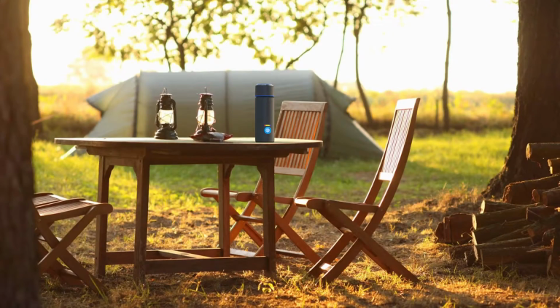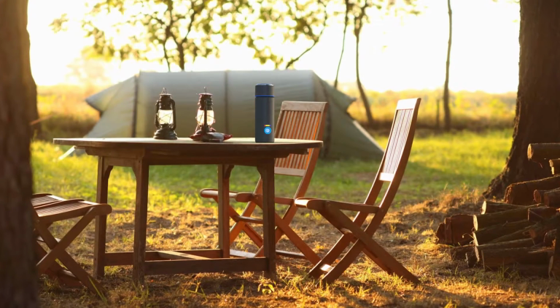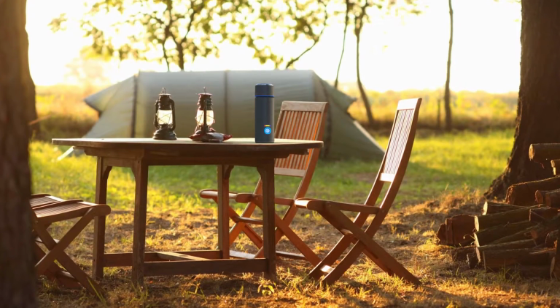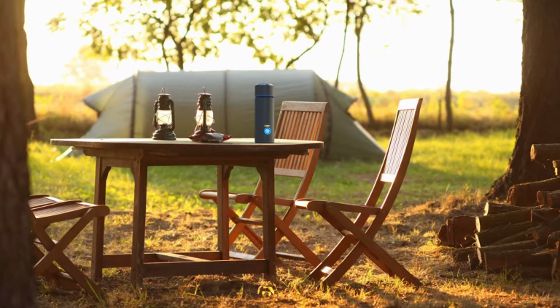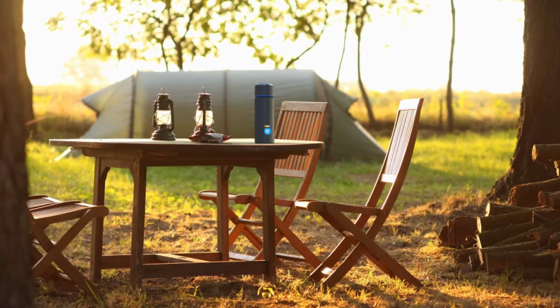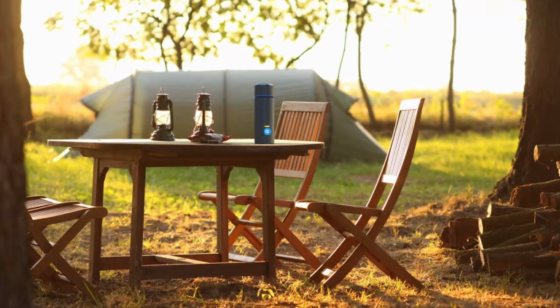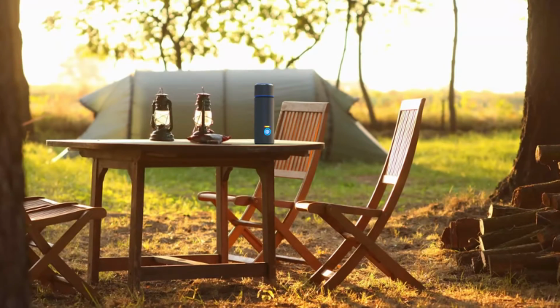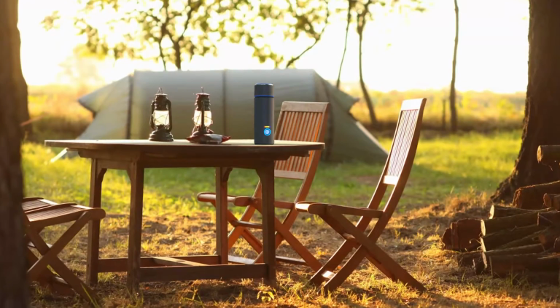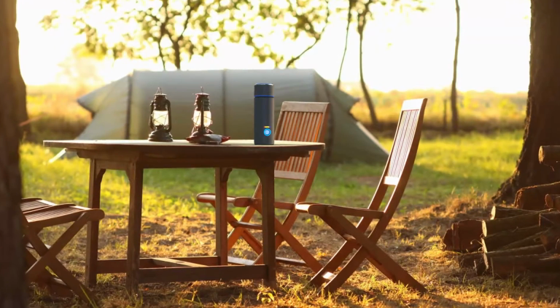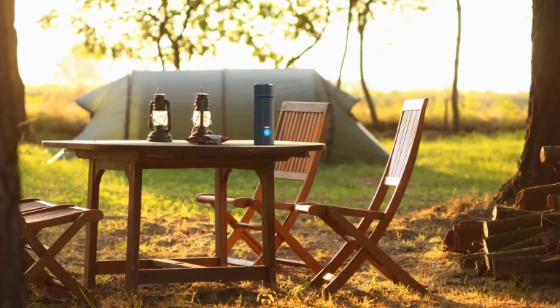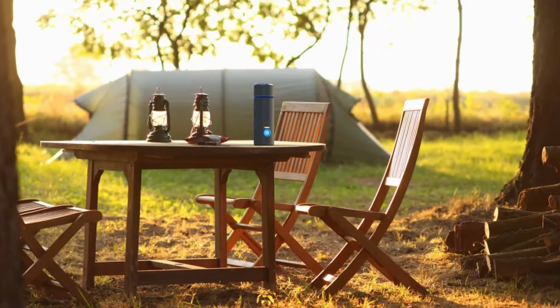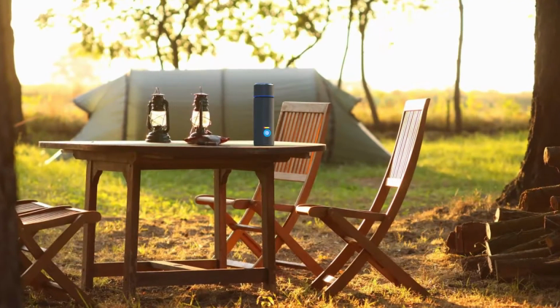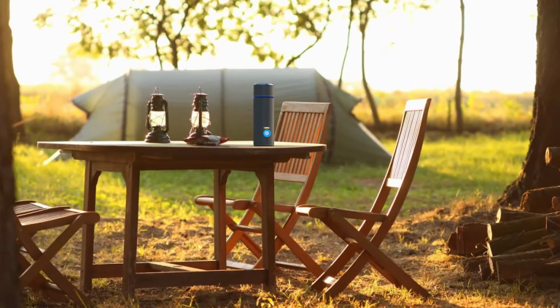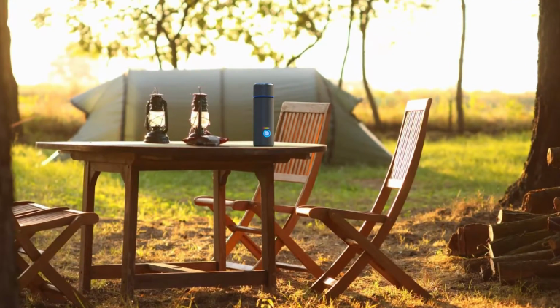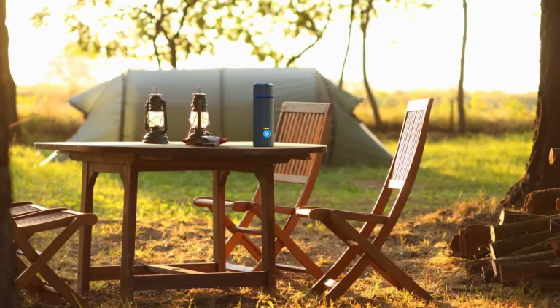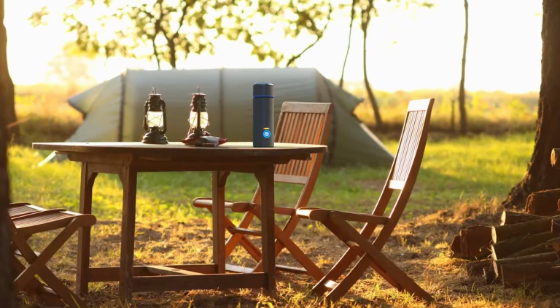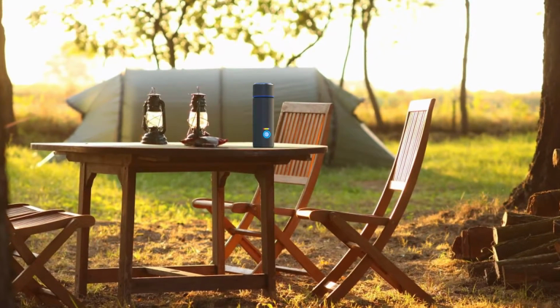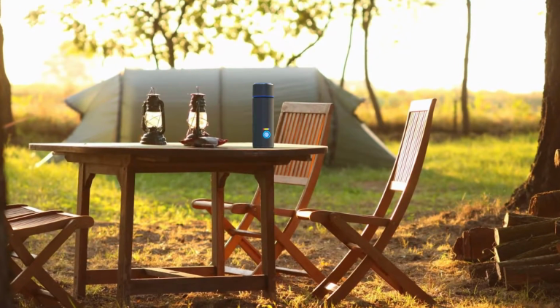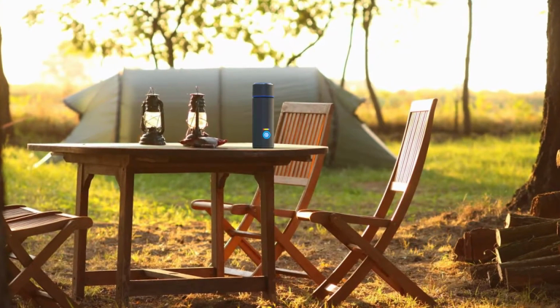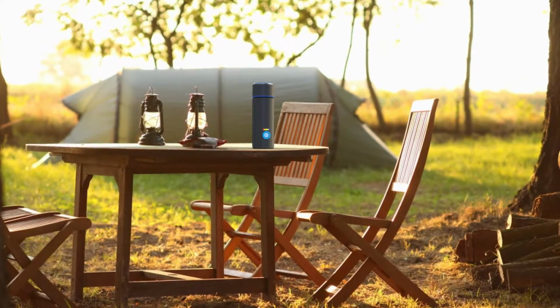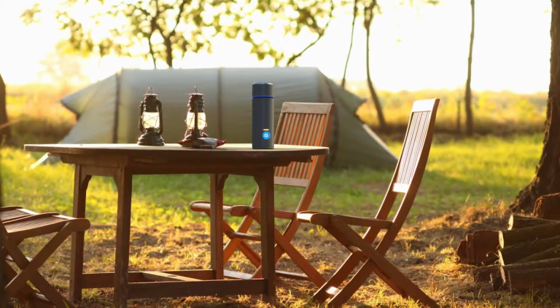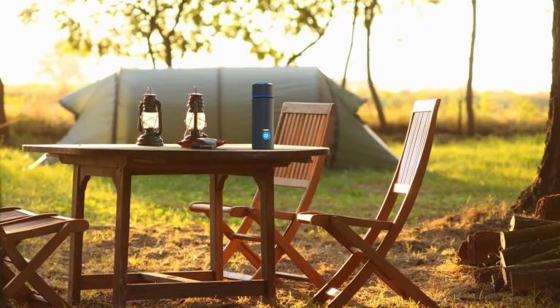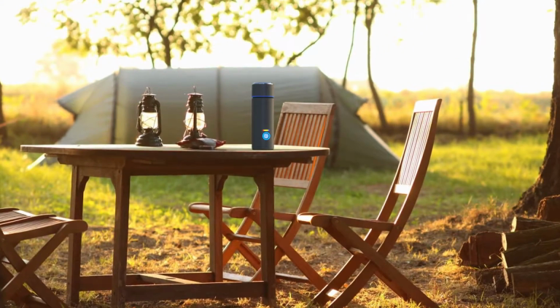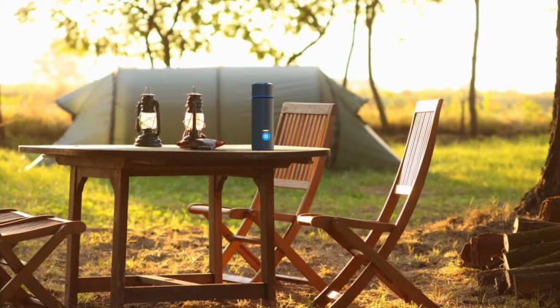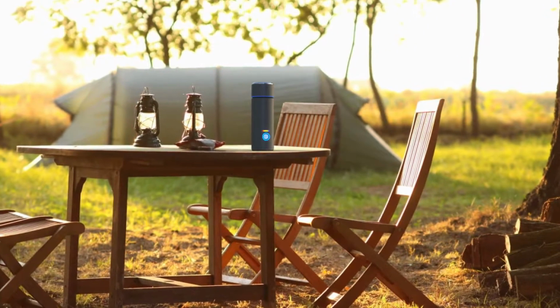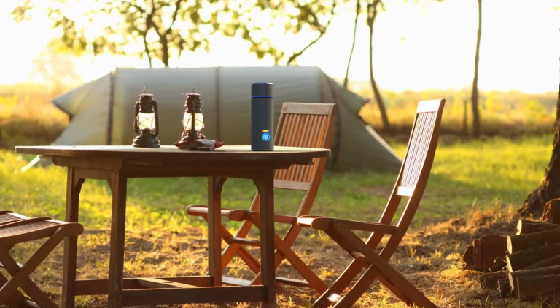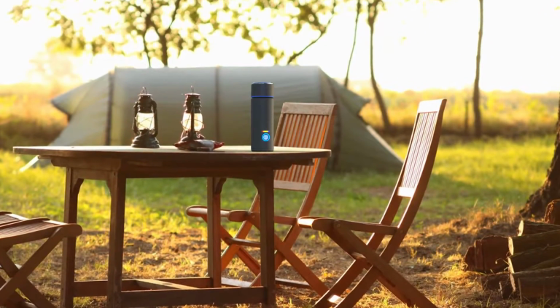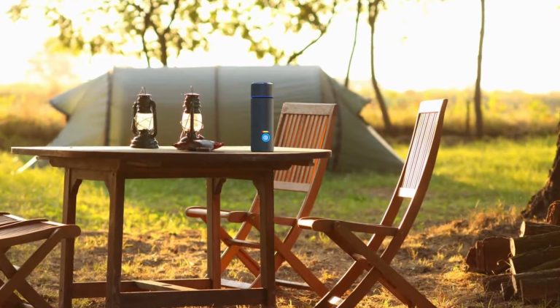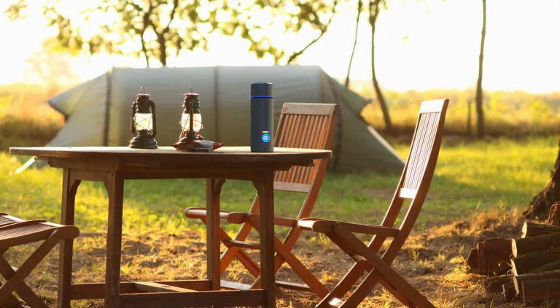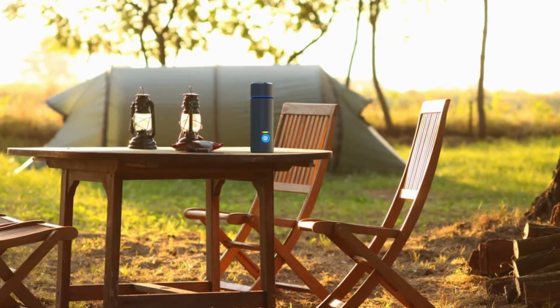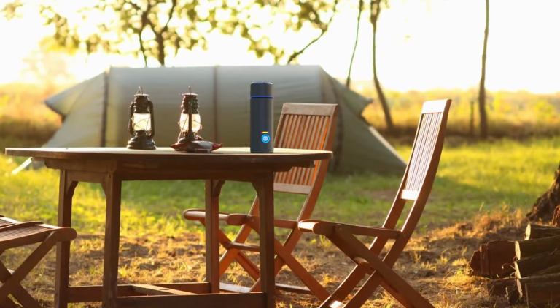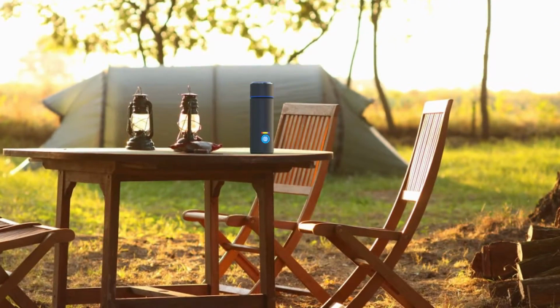Plan to use the thermos while hiking, boating, fishing, hunting, camping, or for your long morning commute.